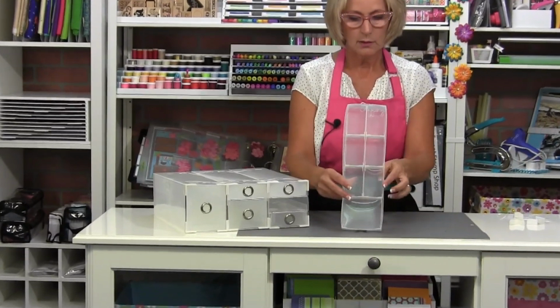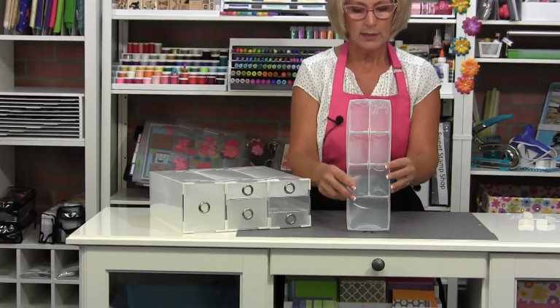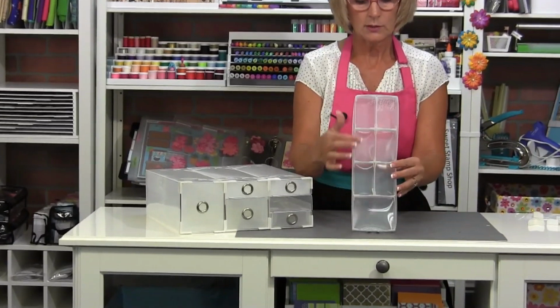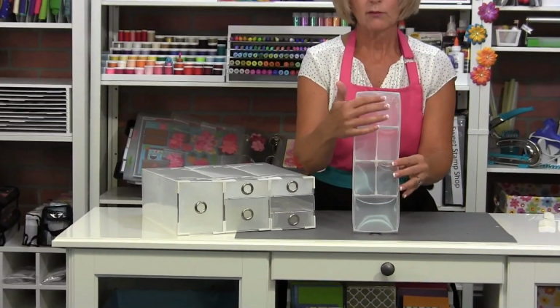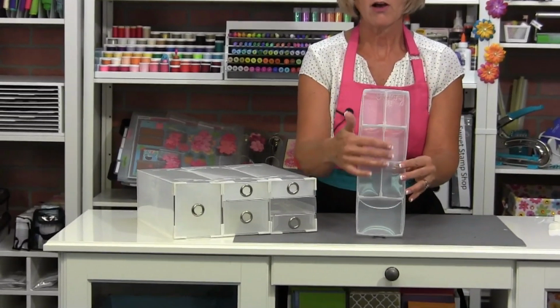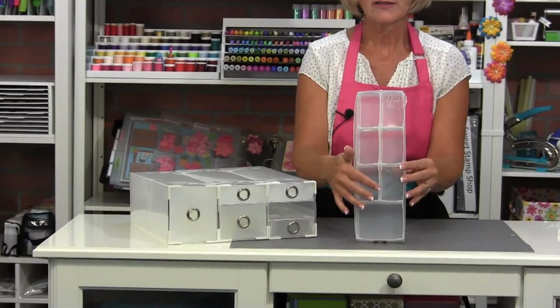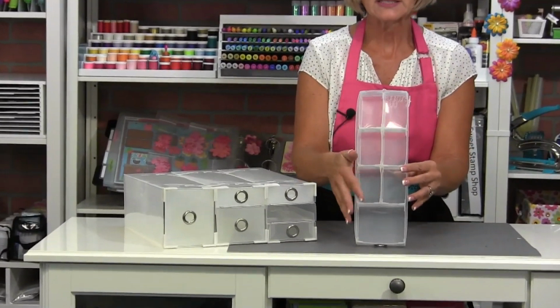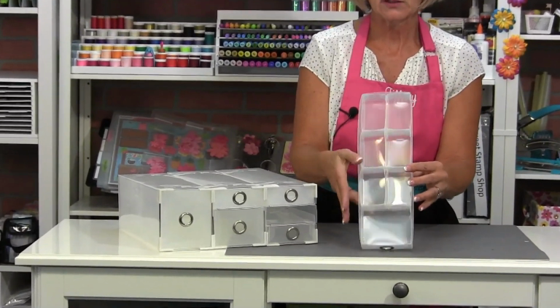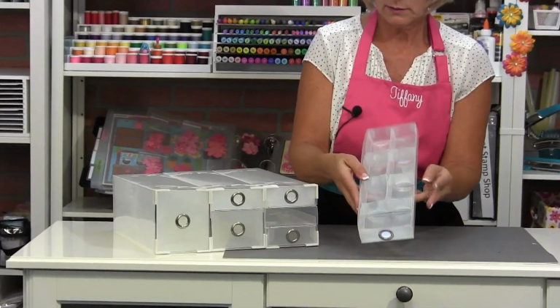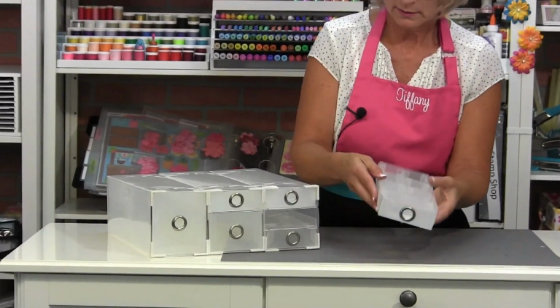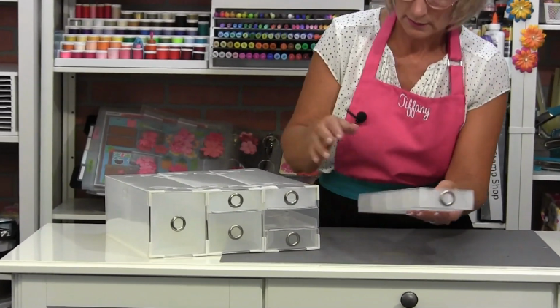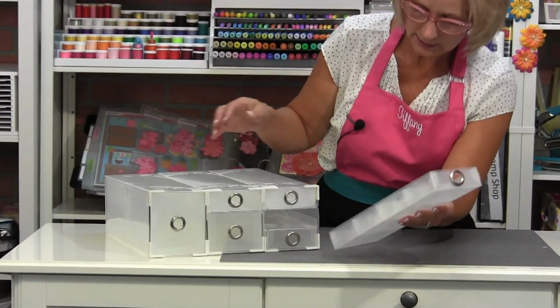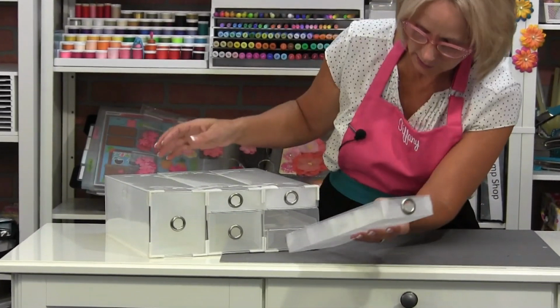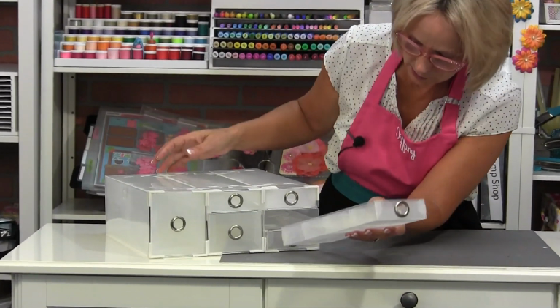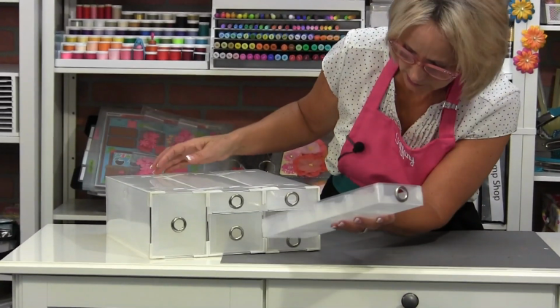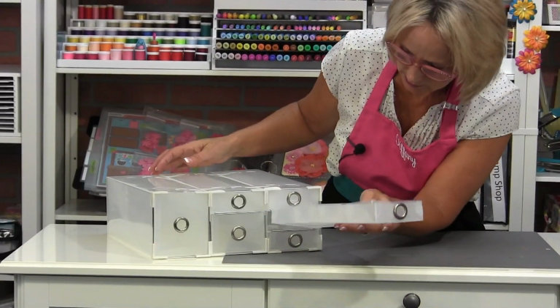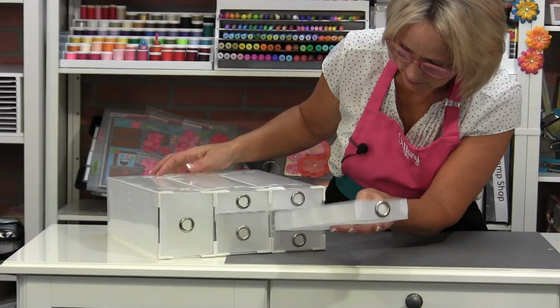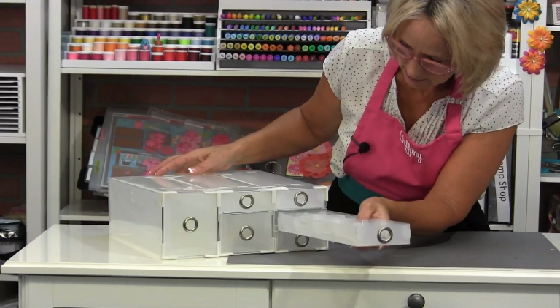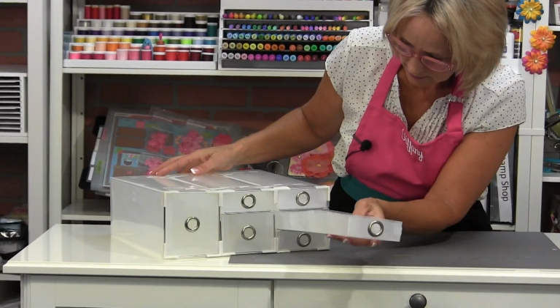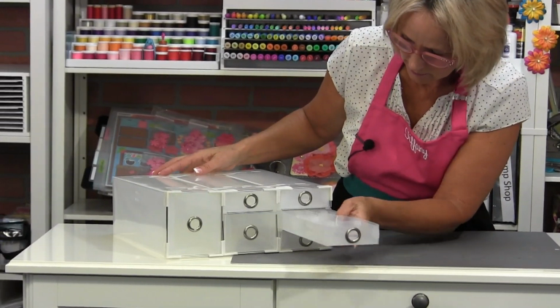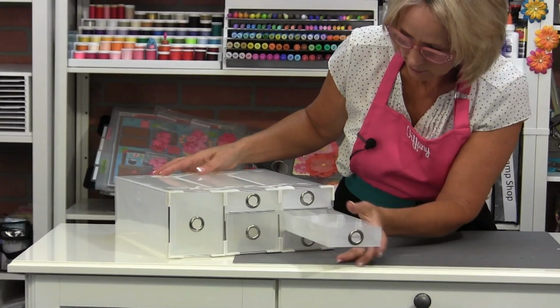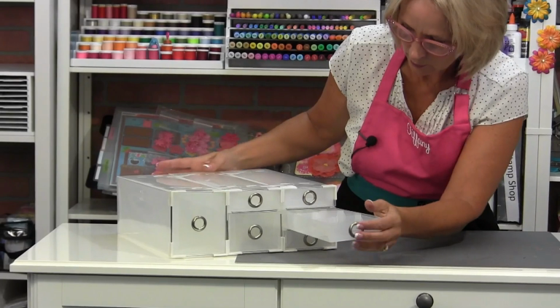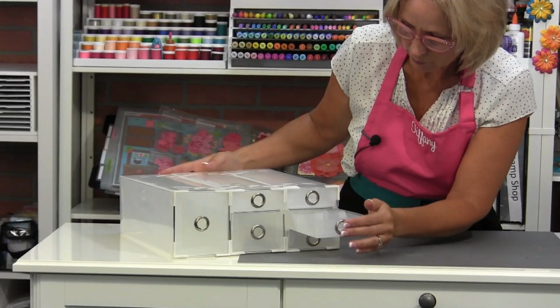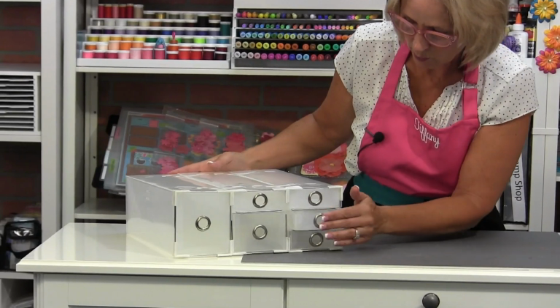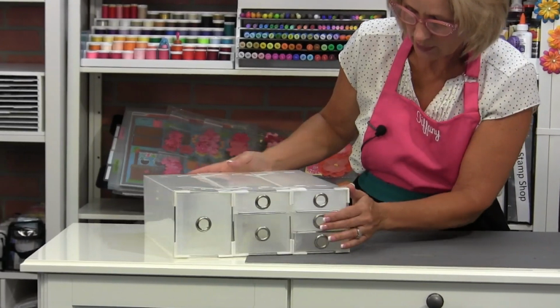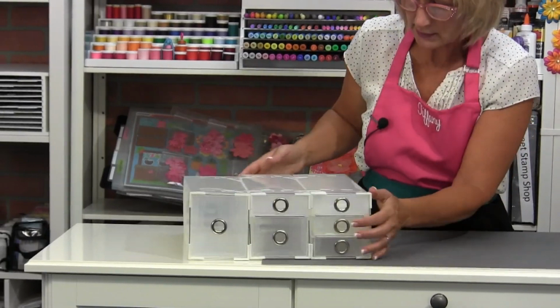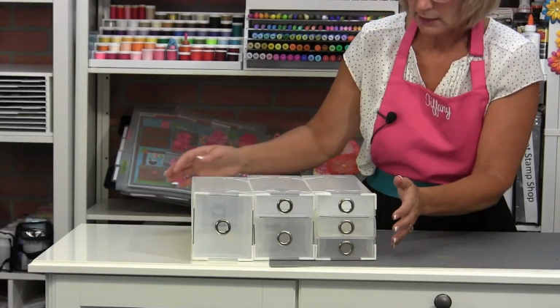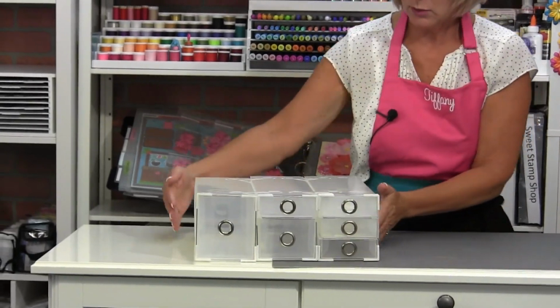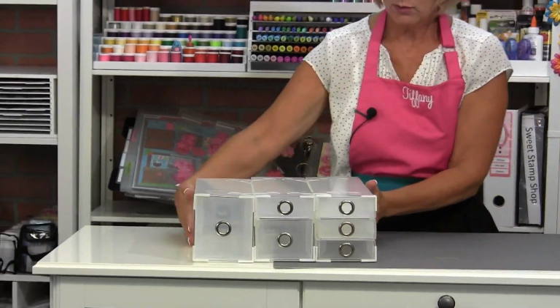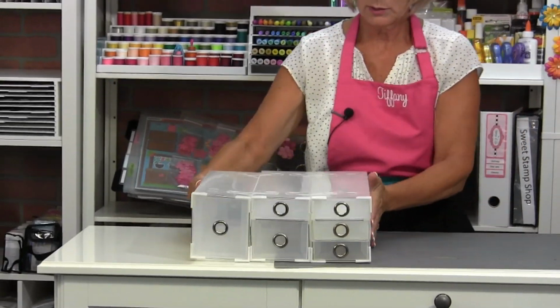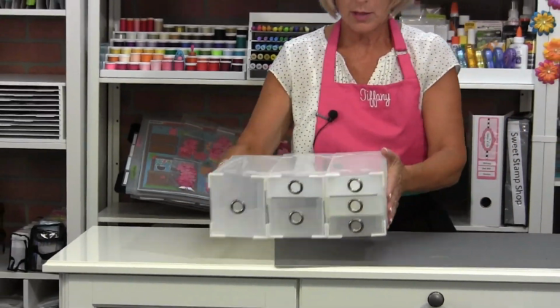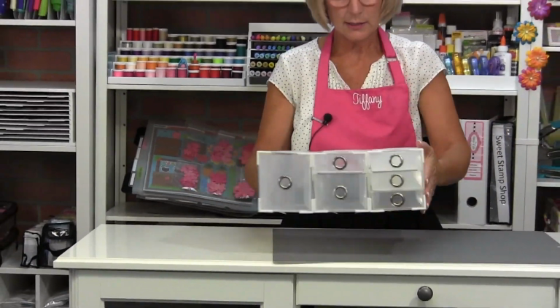Once you get all the boxes together, you can start loading them up.